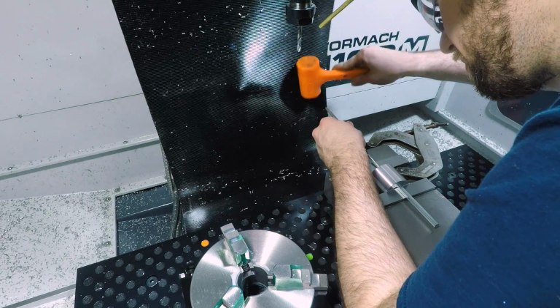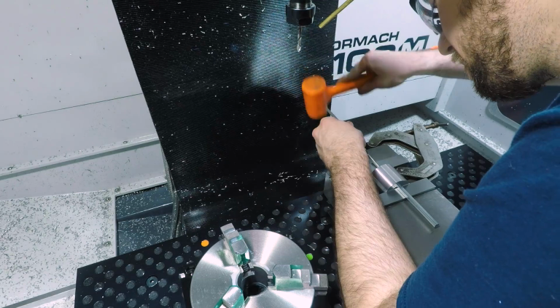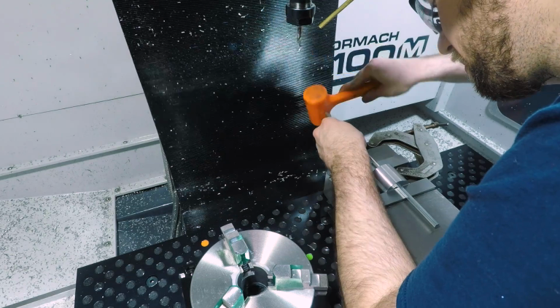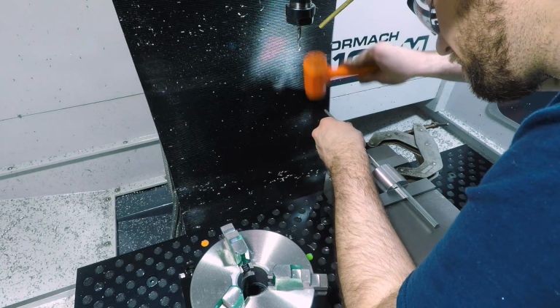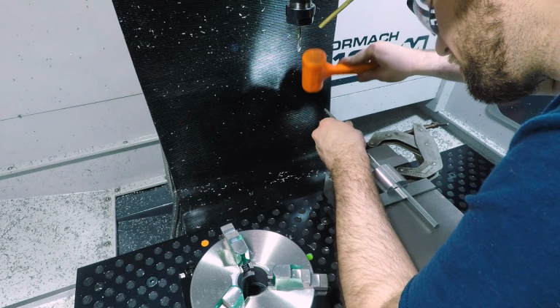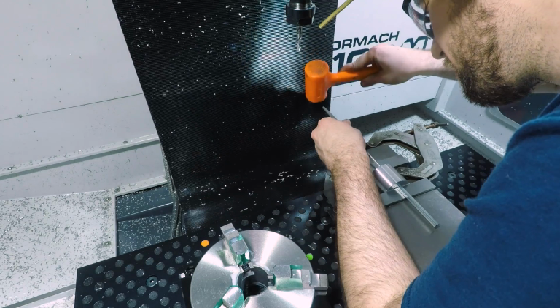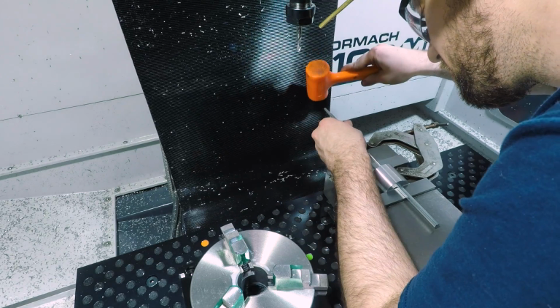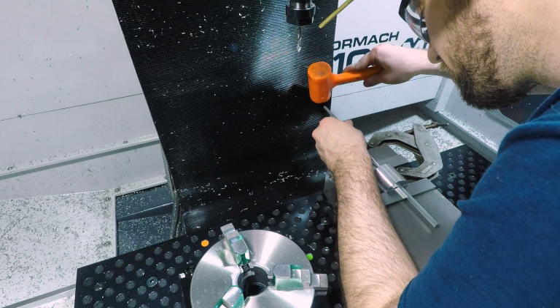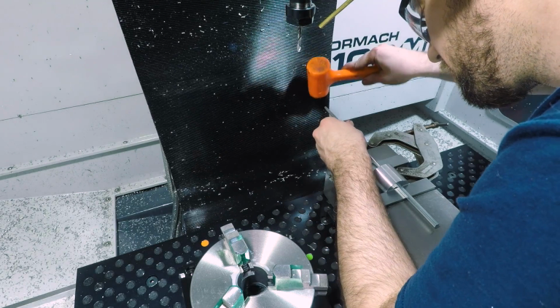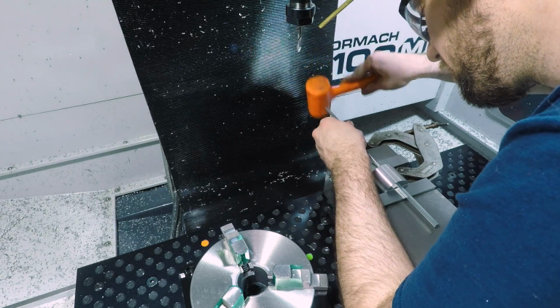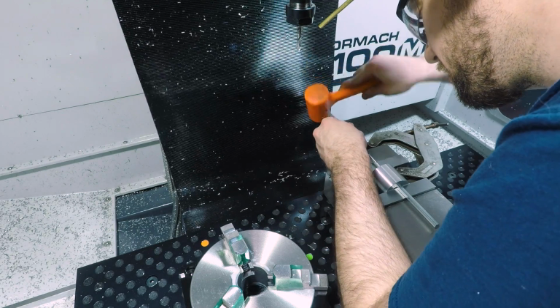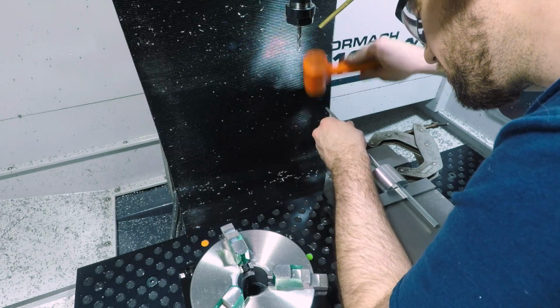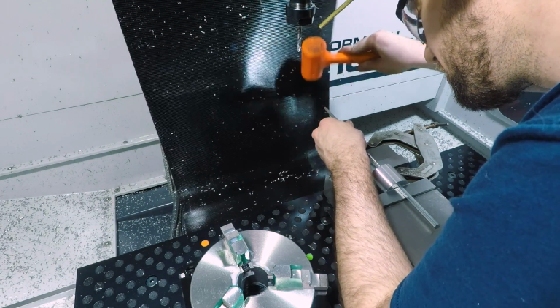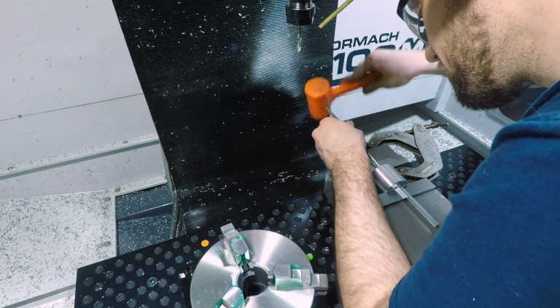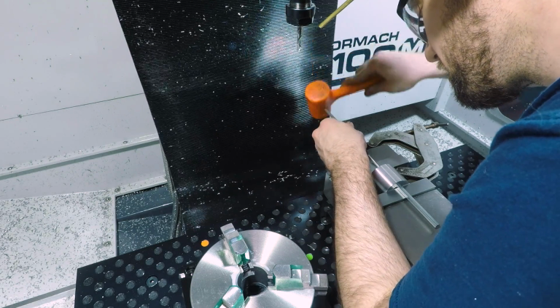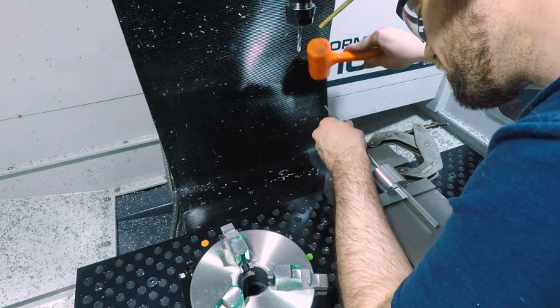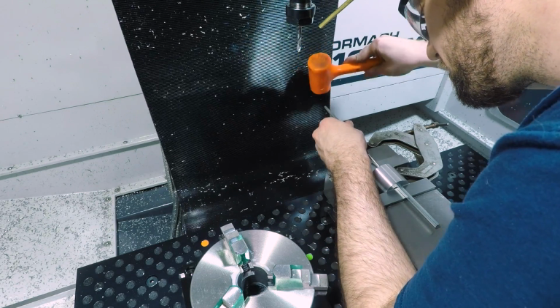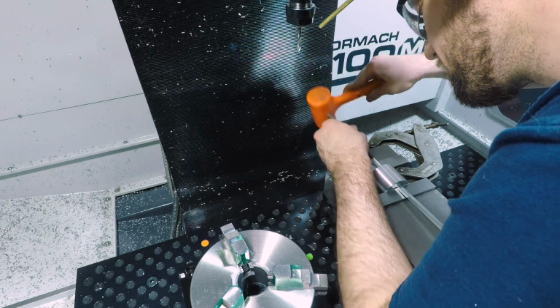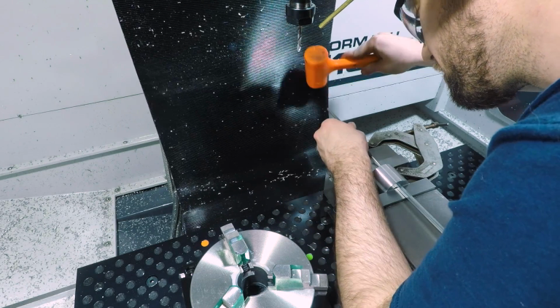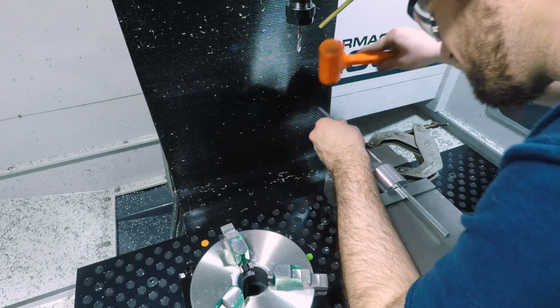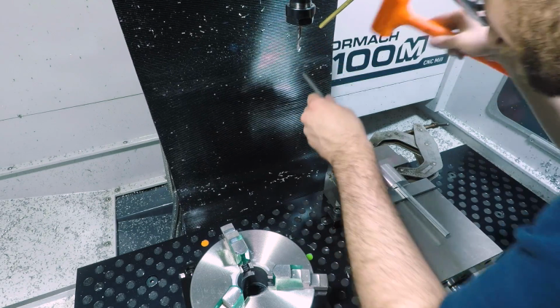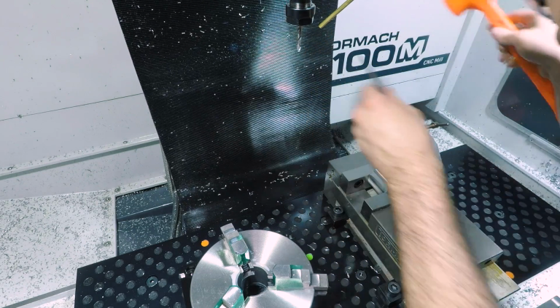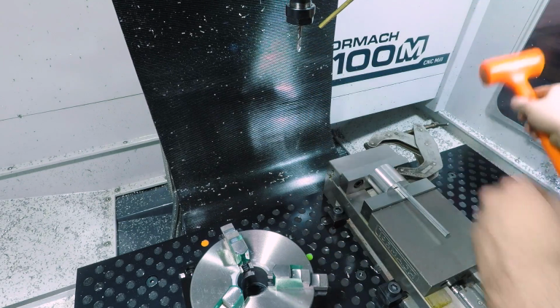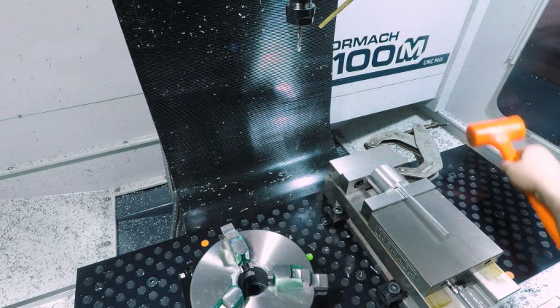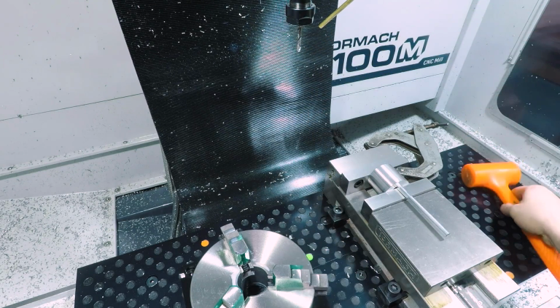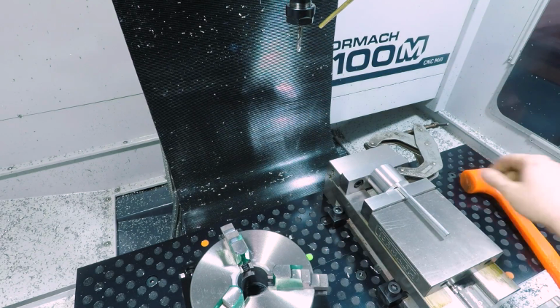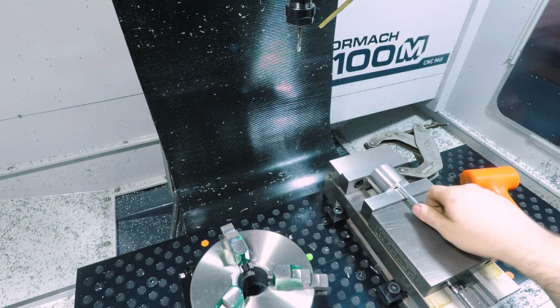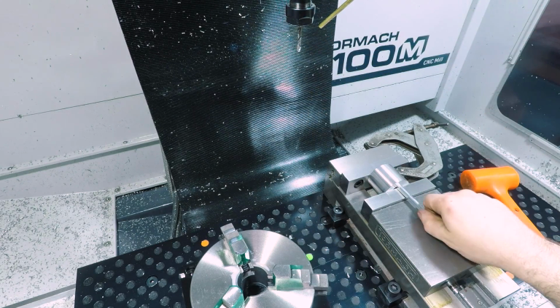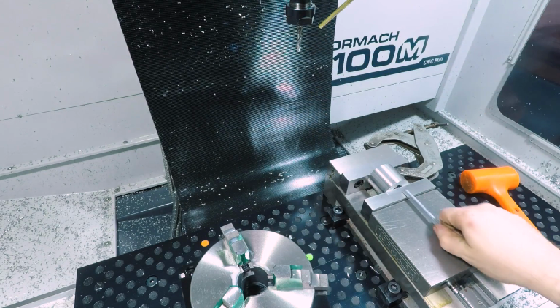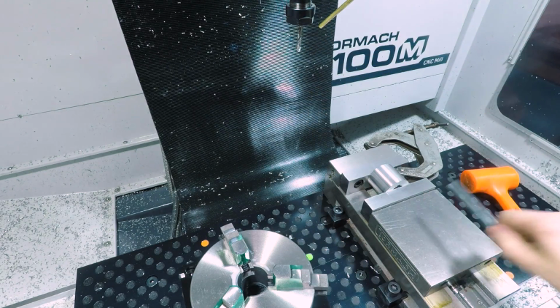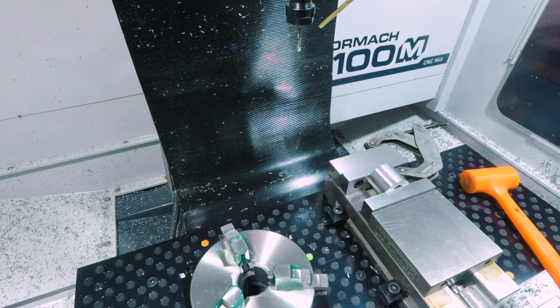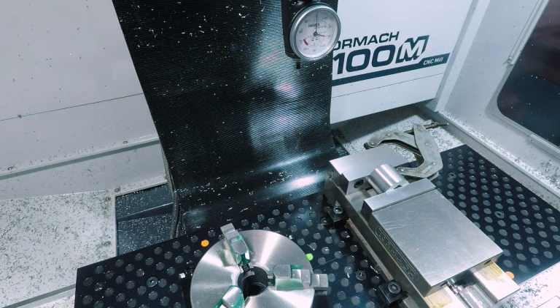Once the vise is snugged up, it can be pulled out of the way — you might have to tap it a little bit, but it will come right out.